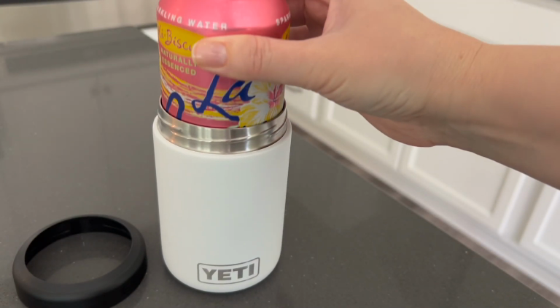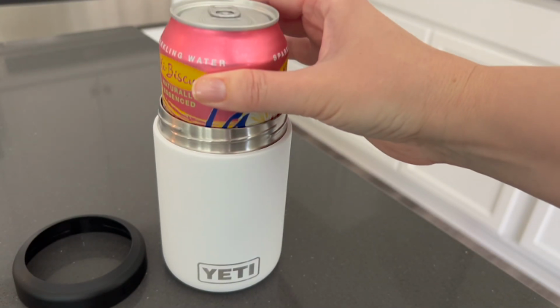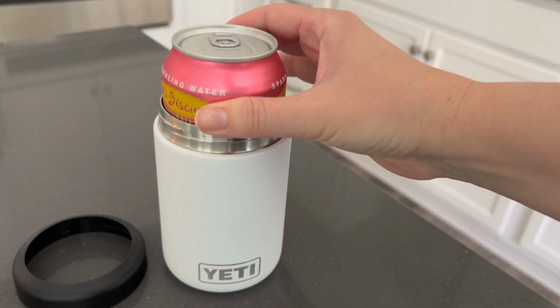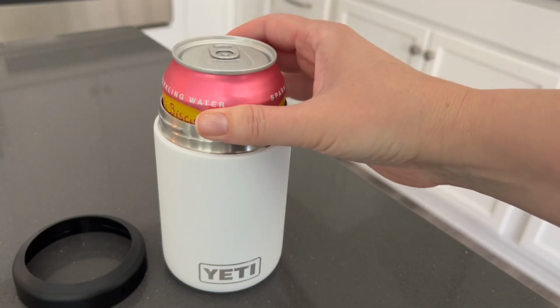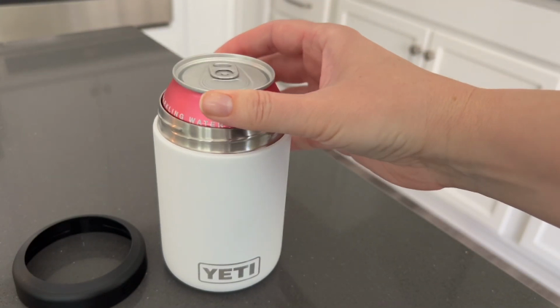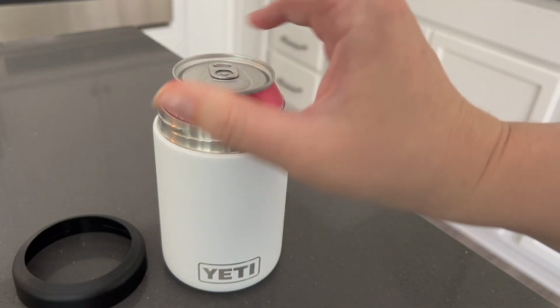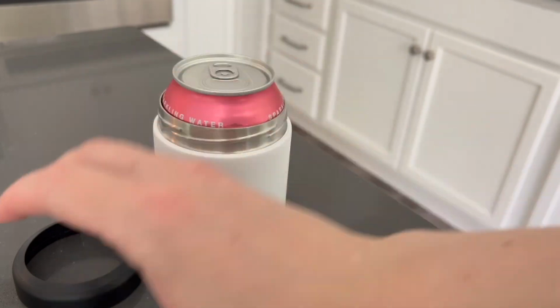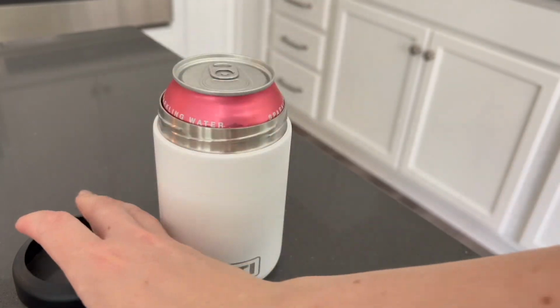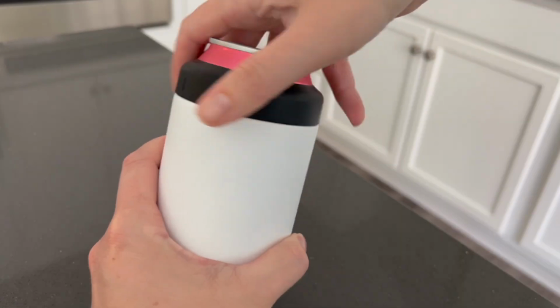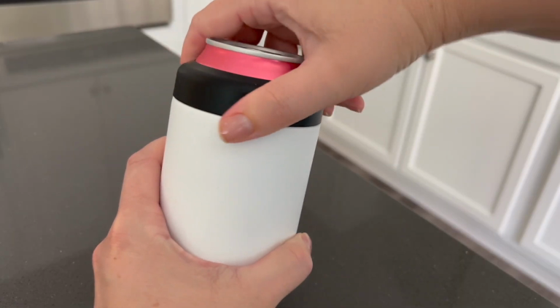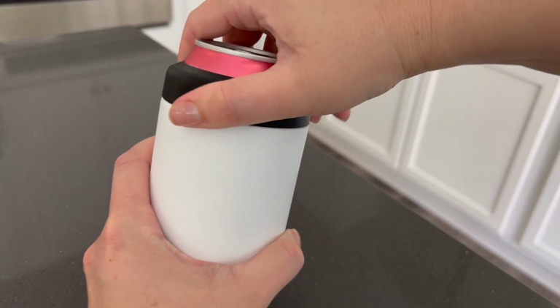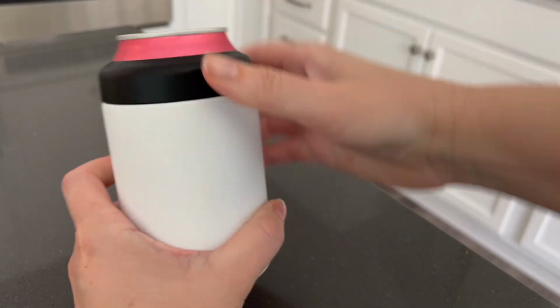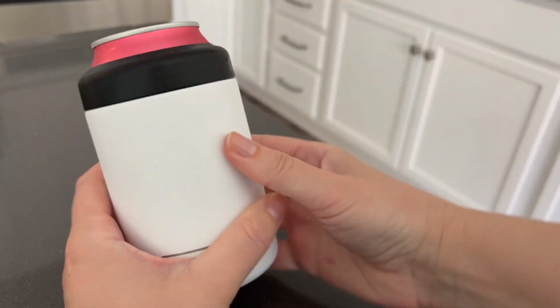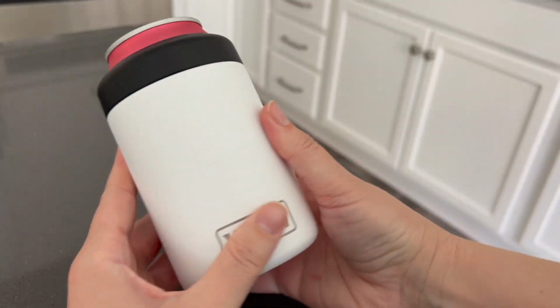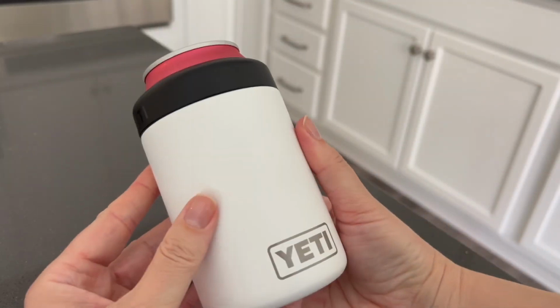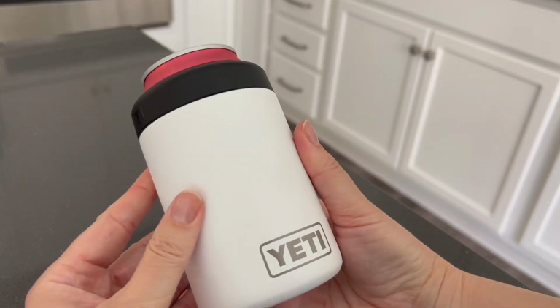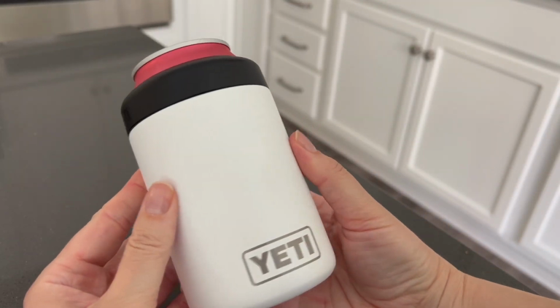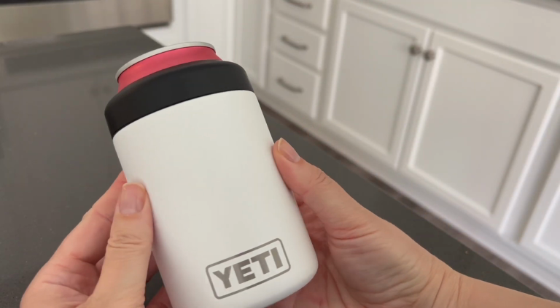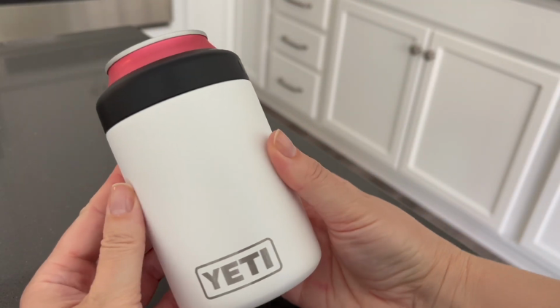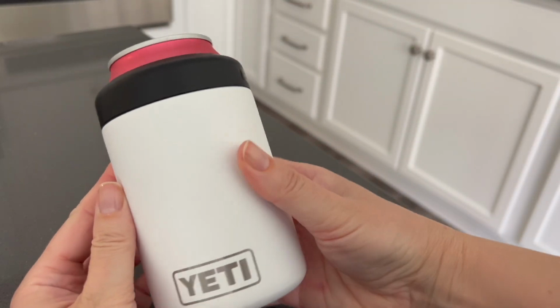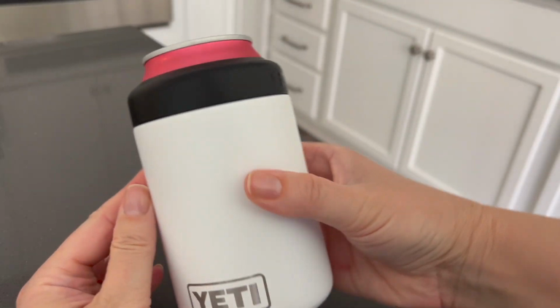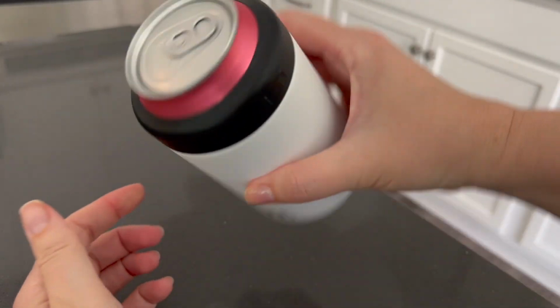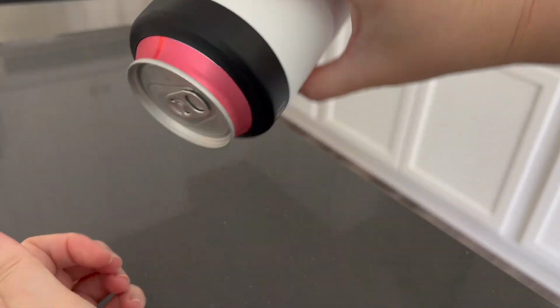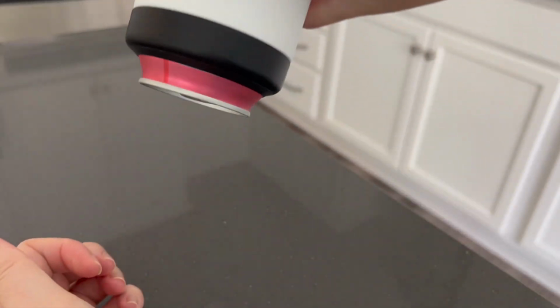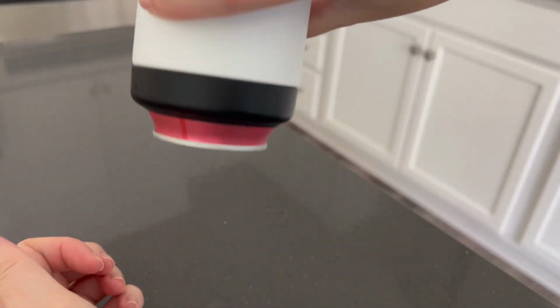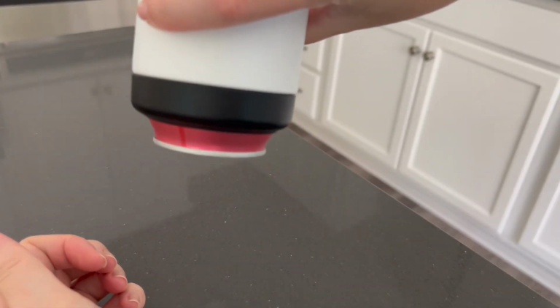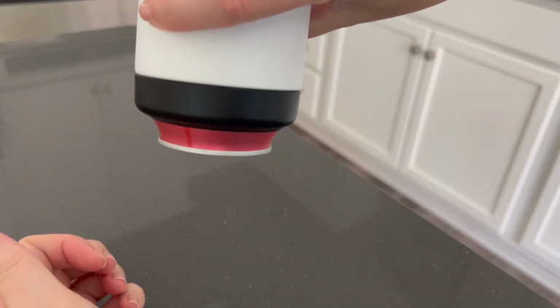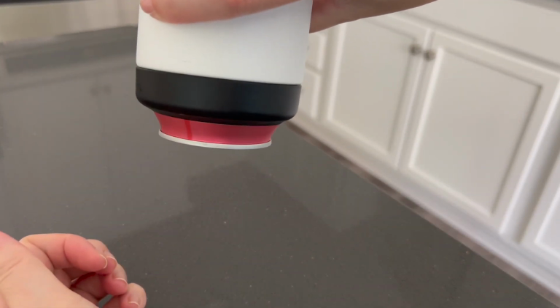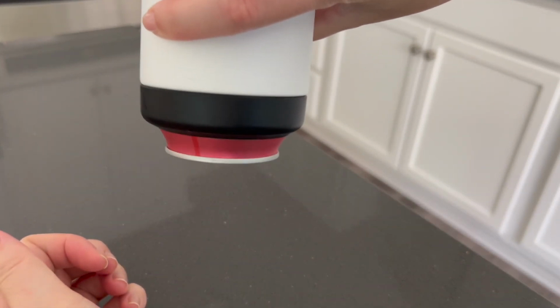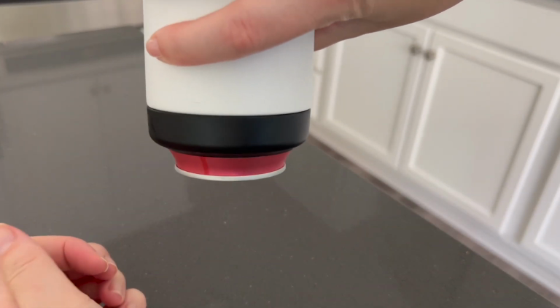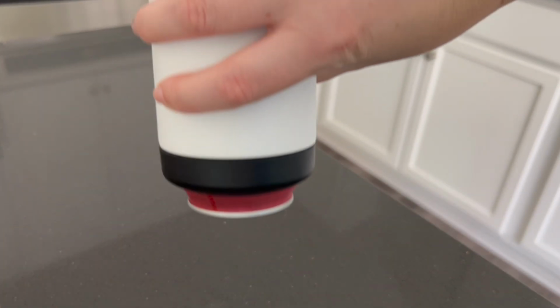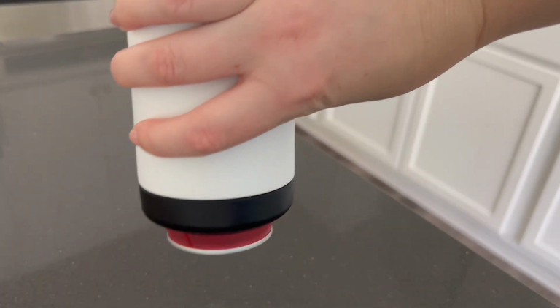You can see that the can is also secure. If I tipped it upside down, the can would stay snug.